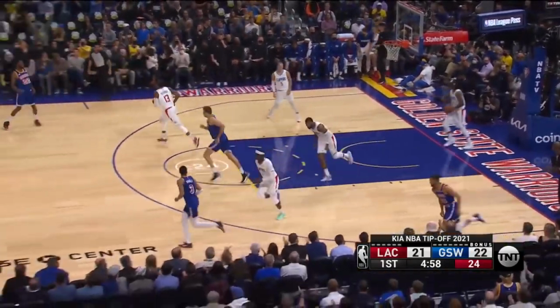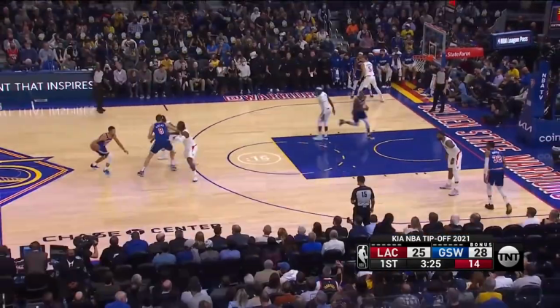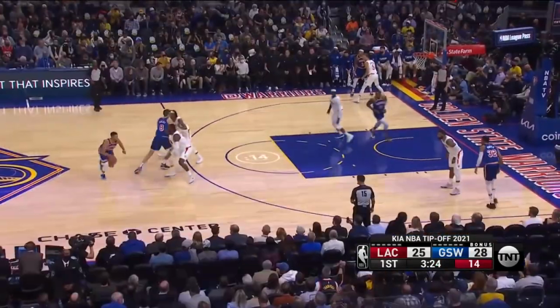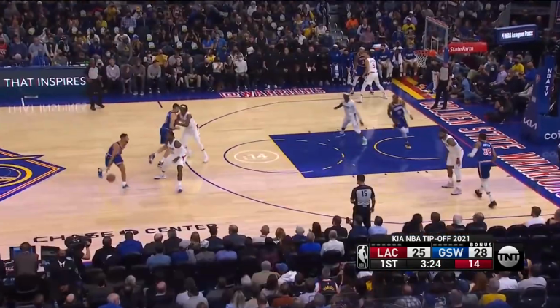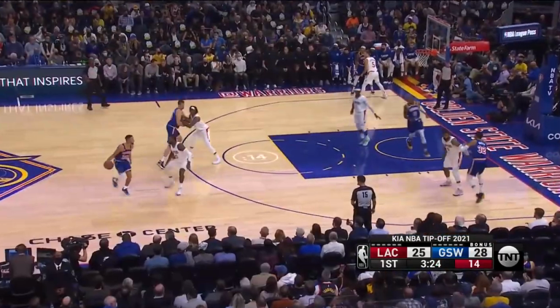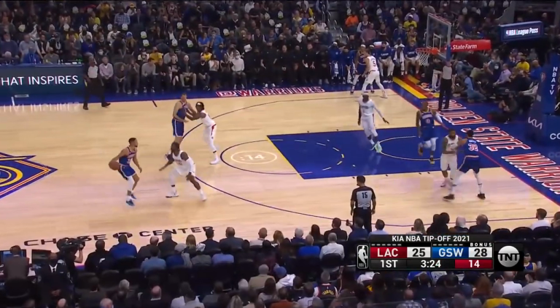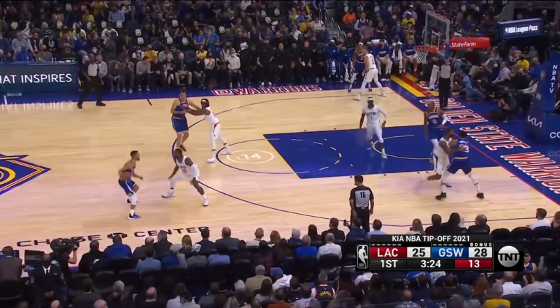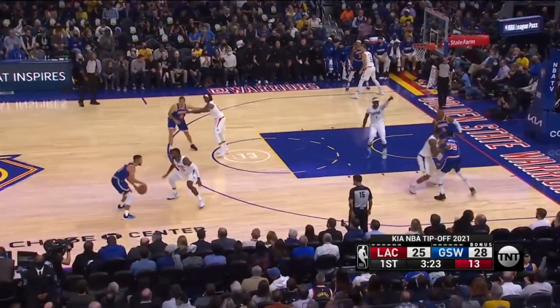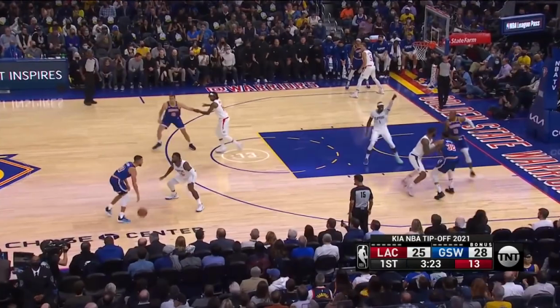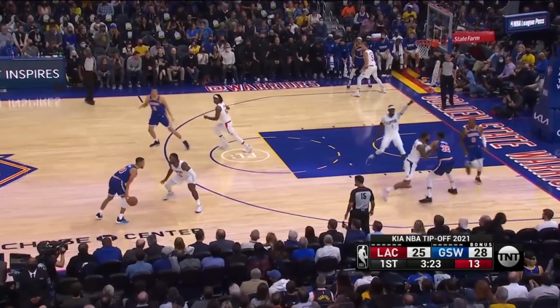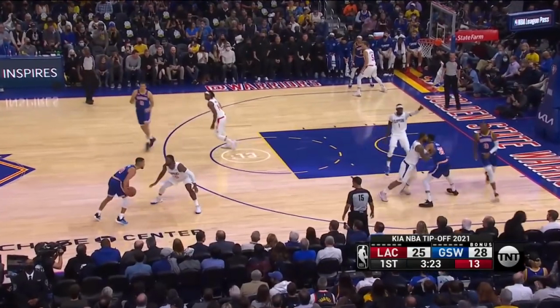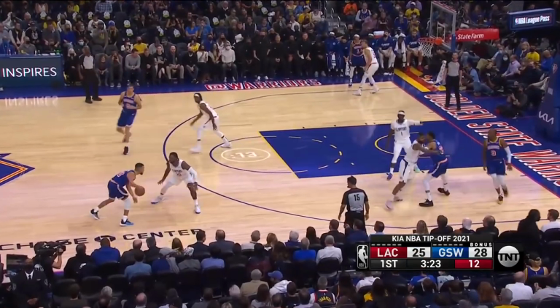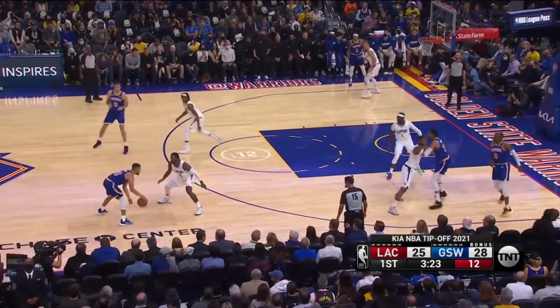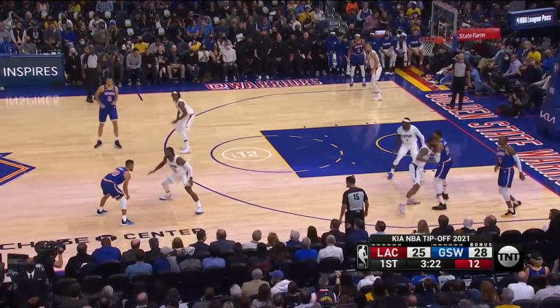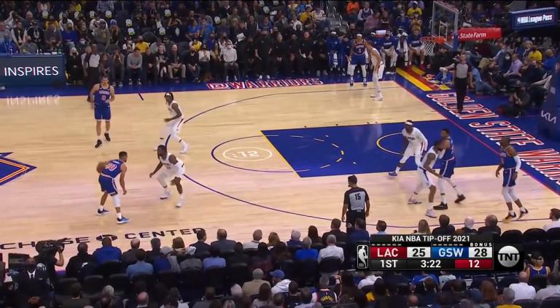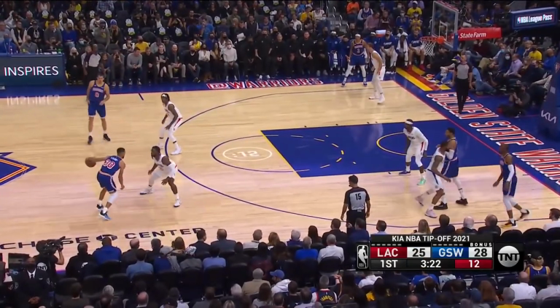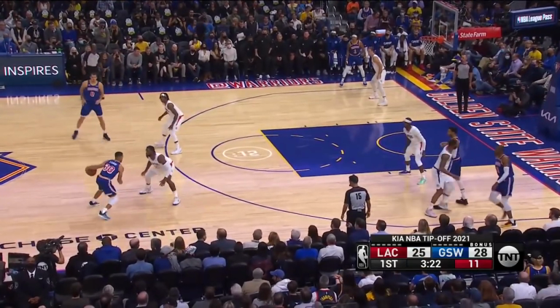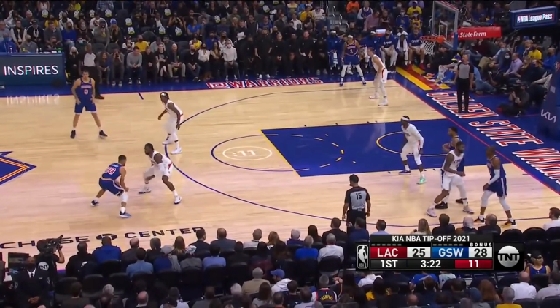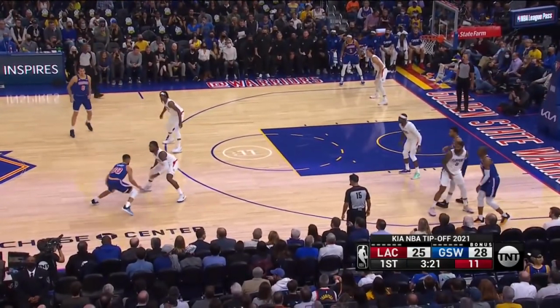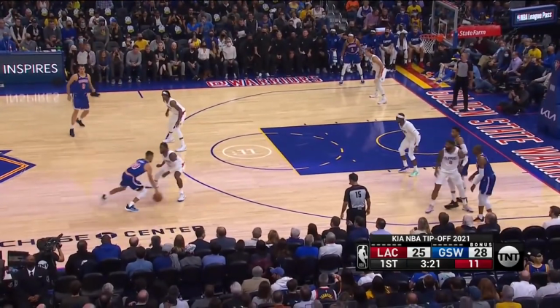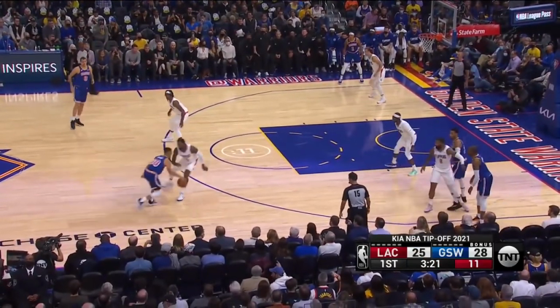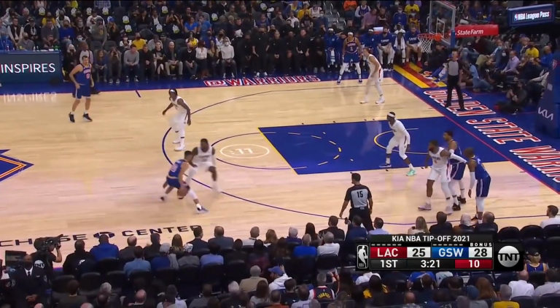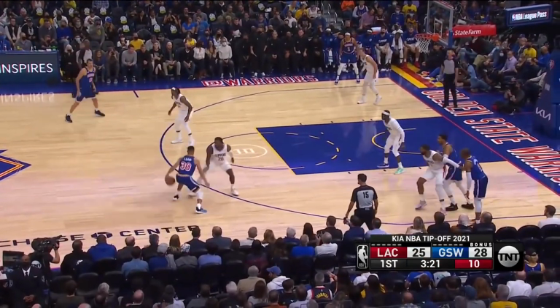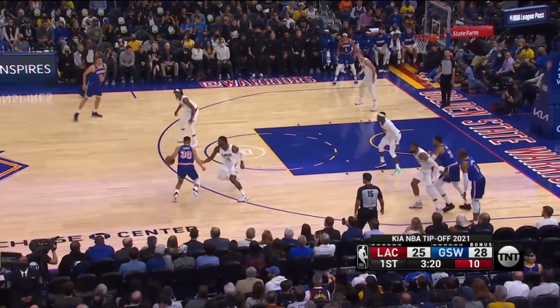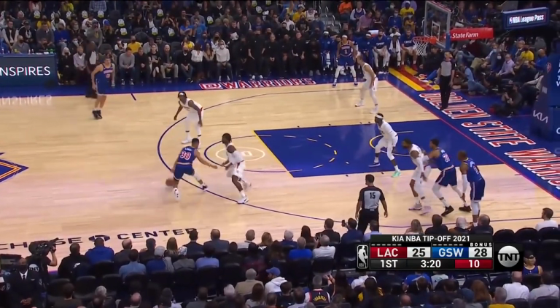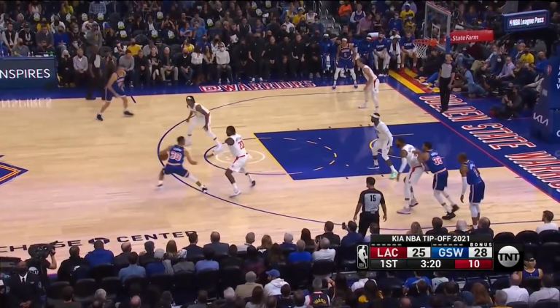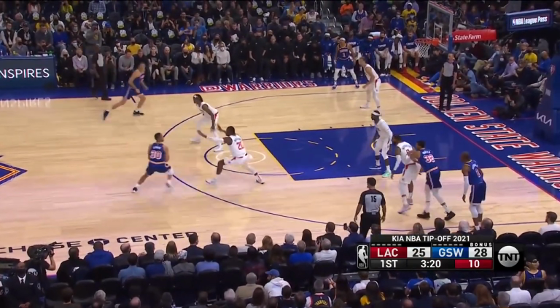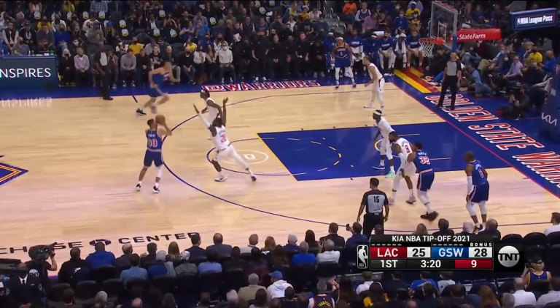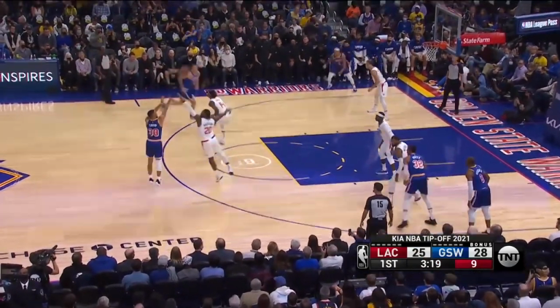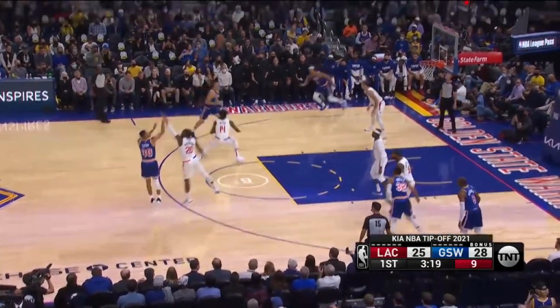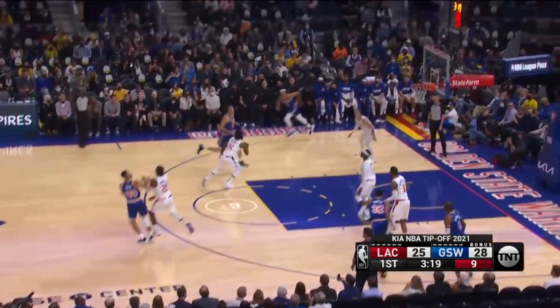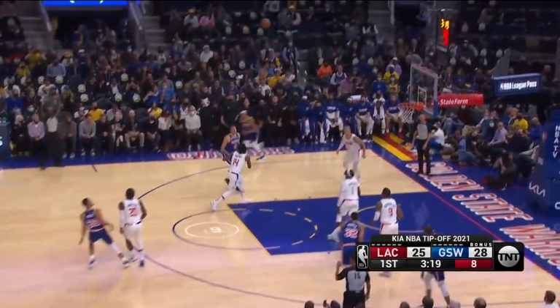A switch happens here, but this is just a let-me-have-this-dance moment. My goodness.